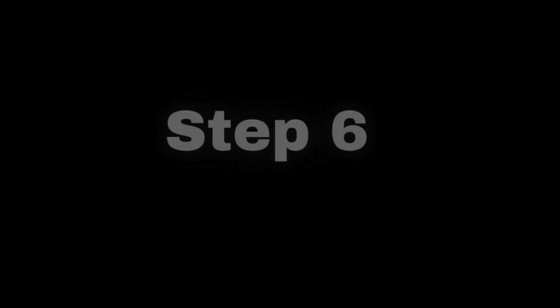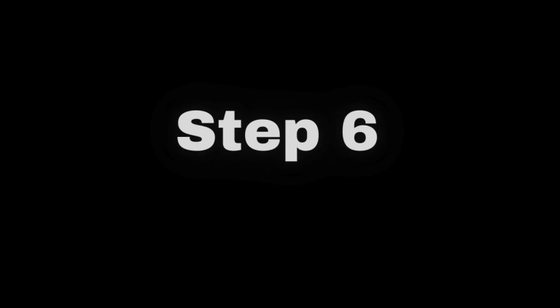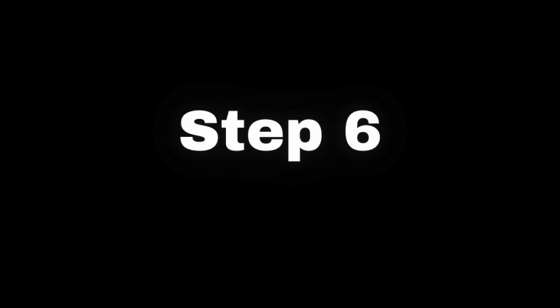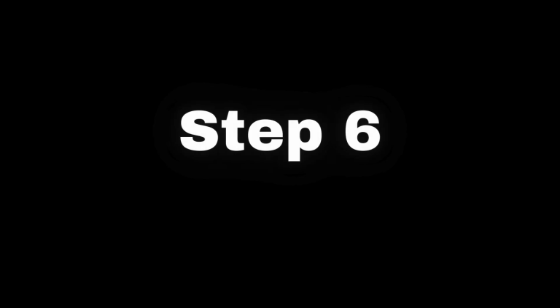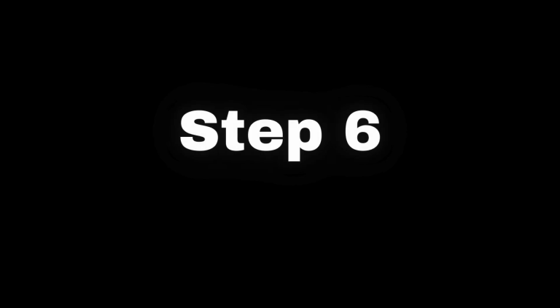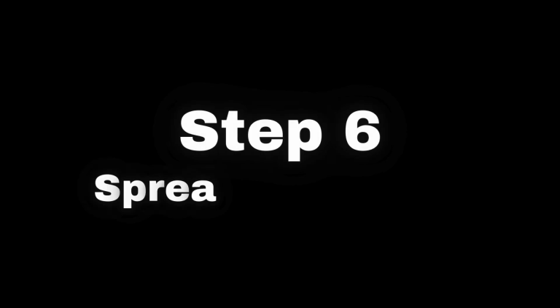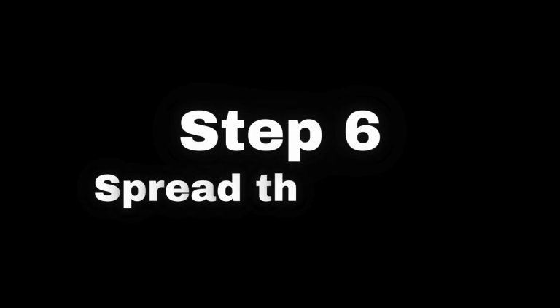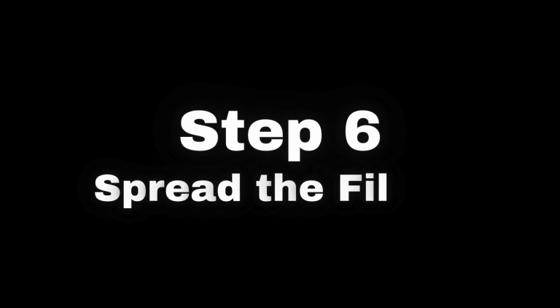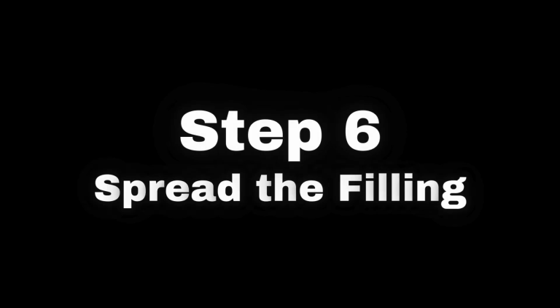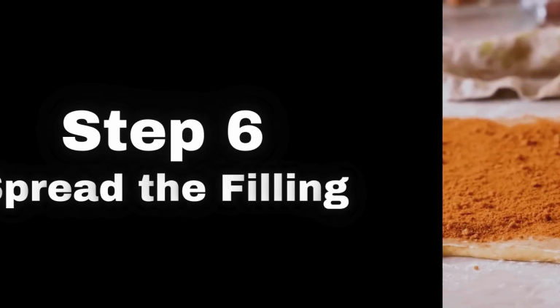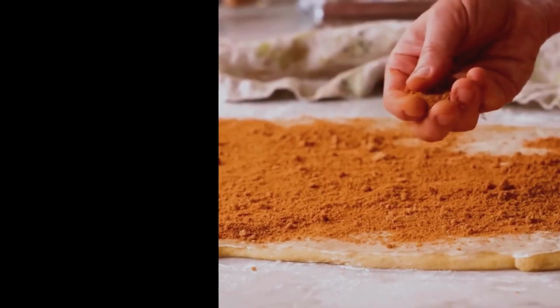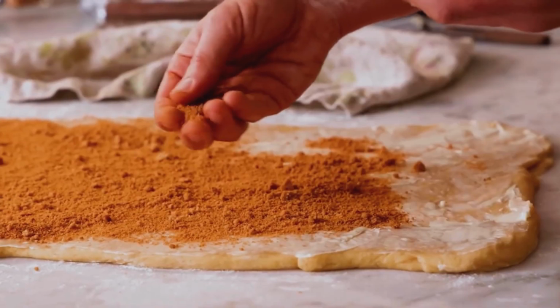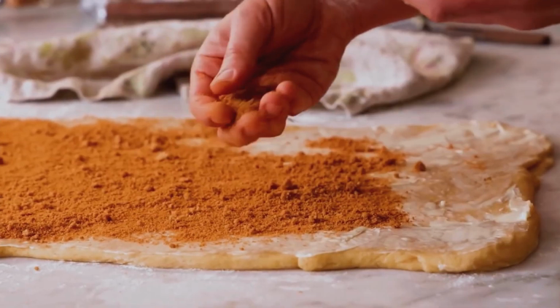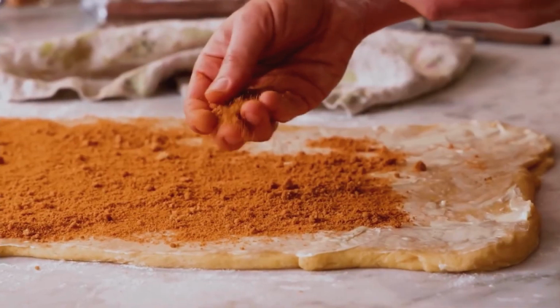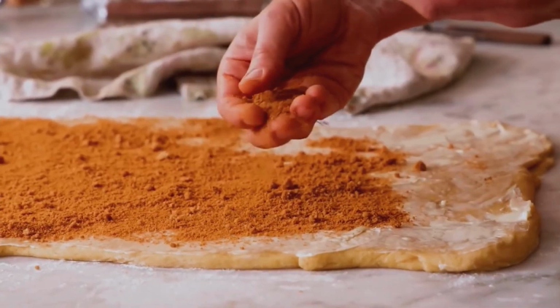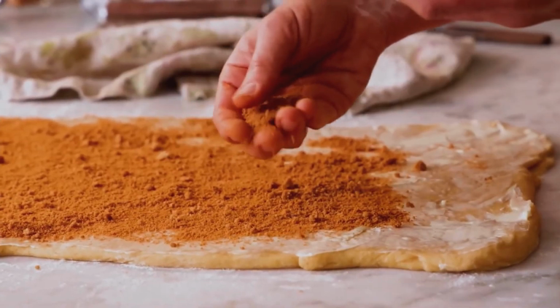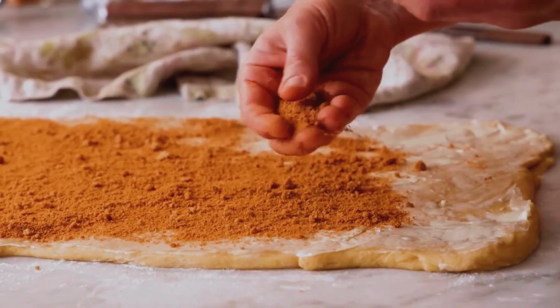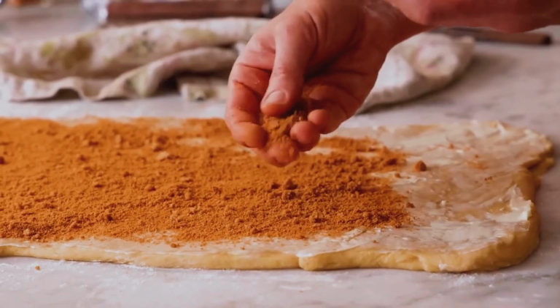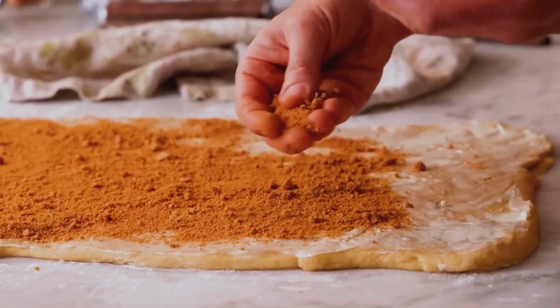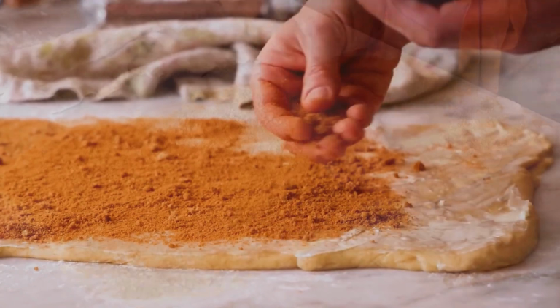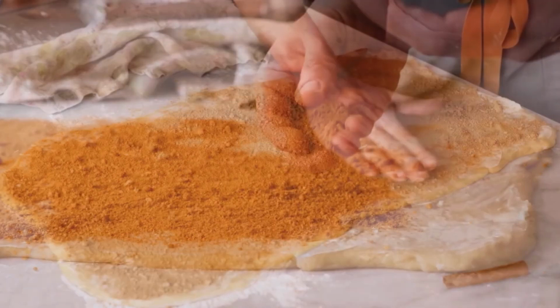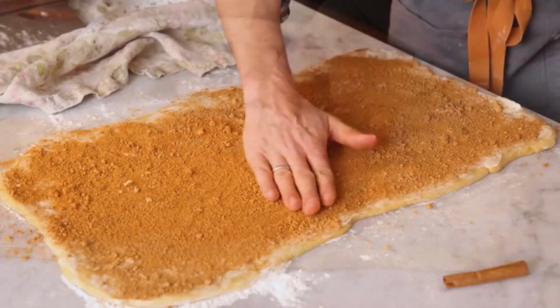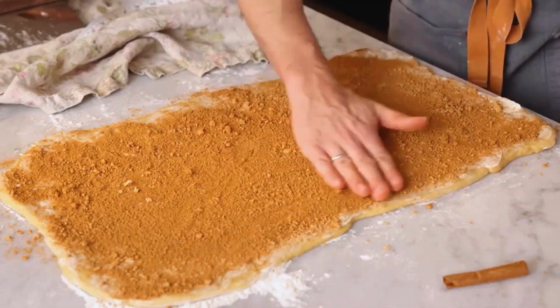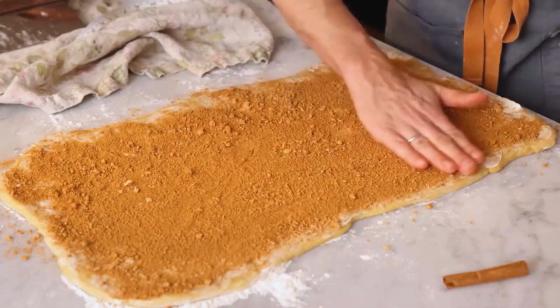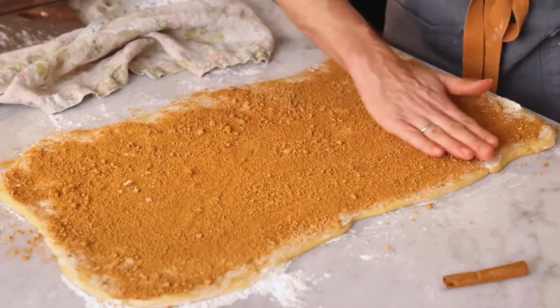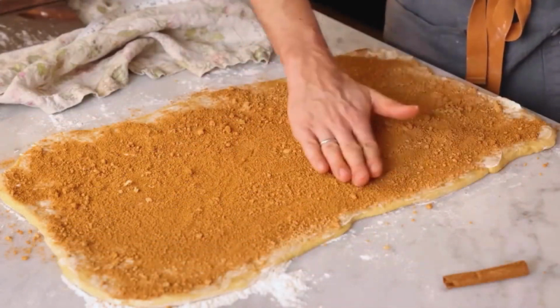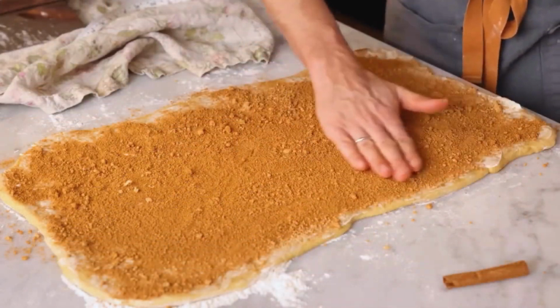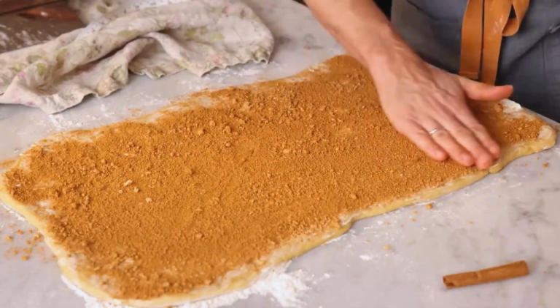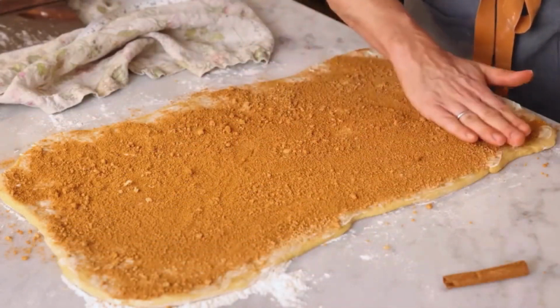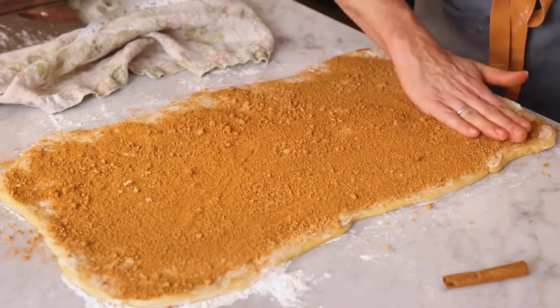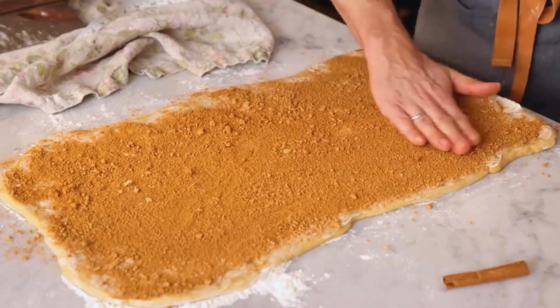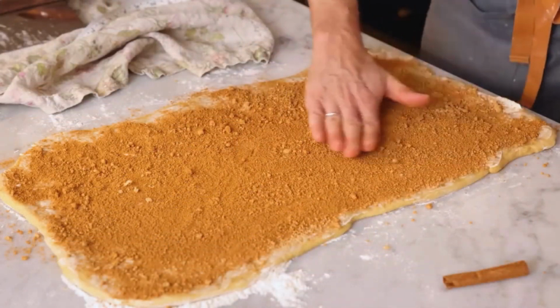Step 6: Spread the Filling. Spread the delicious cinnamon sugar mixture evenly over the dough, reaching all the corners.